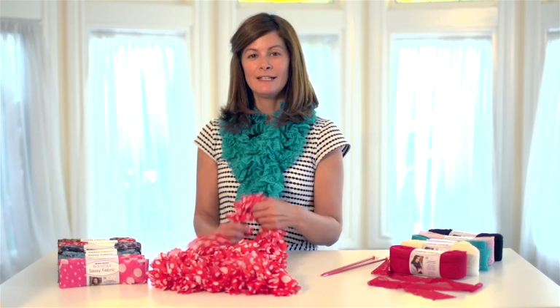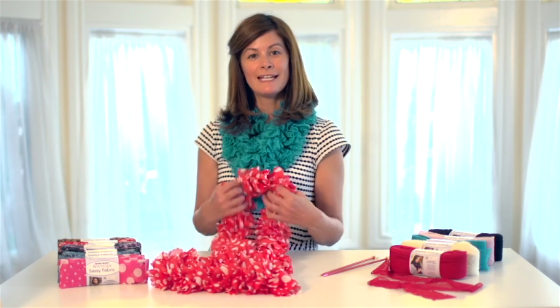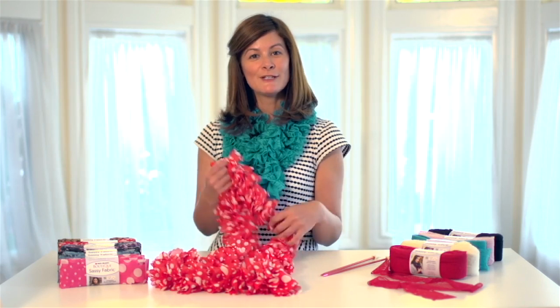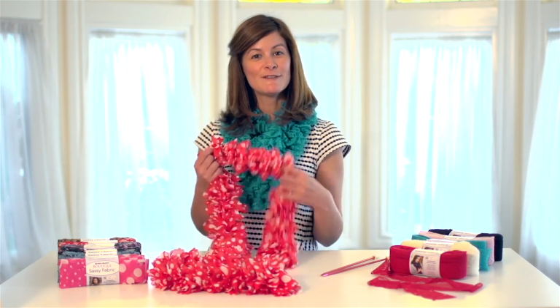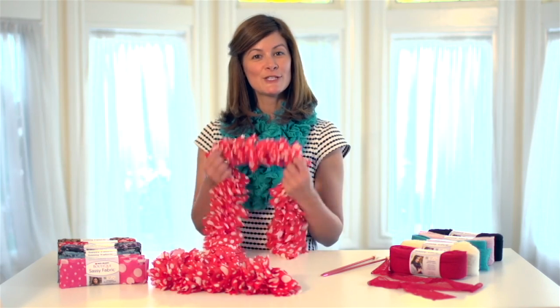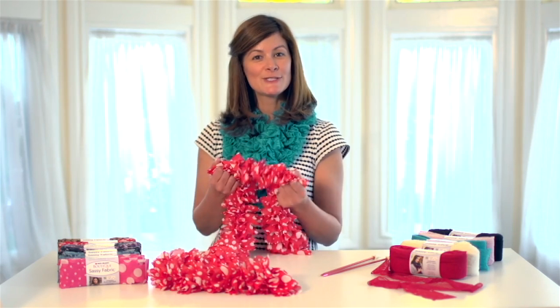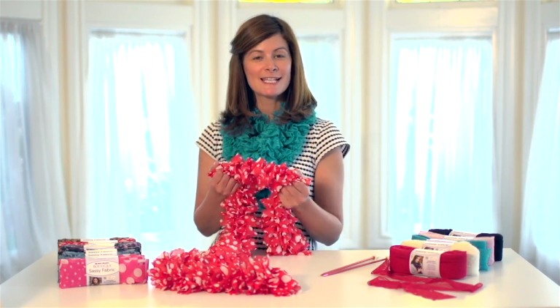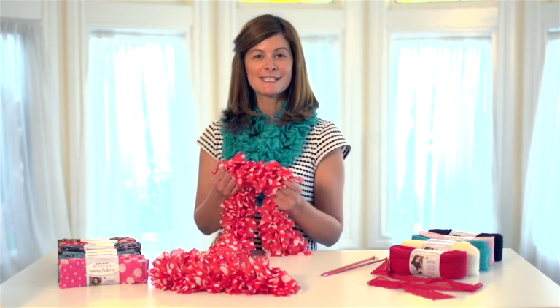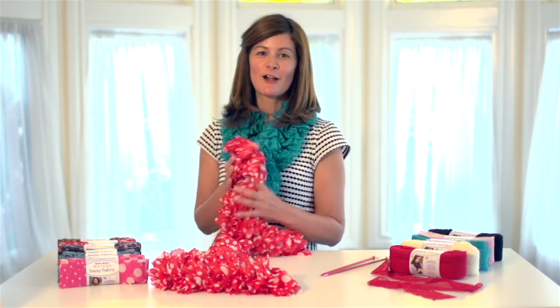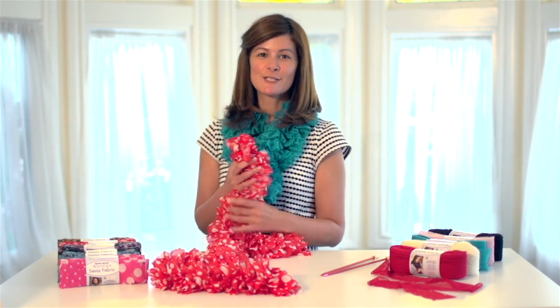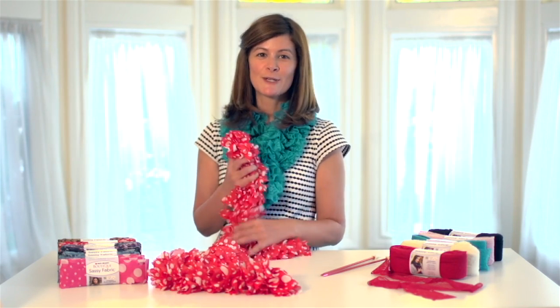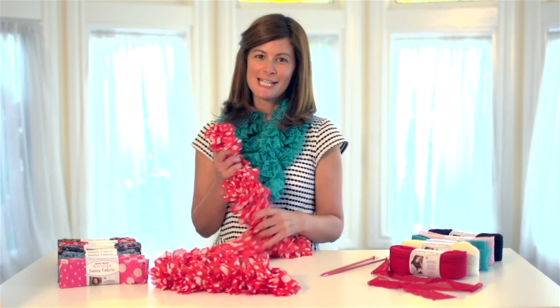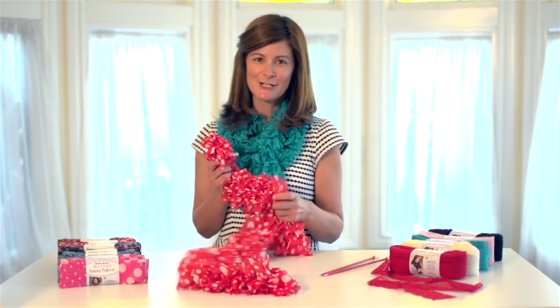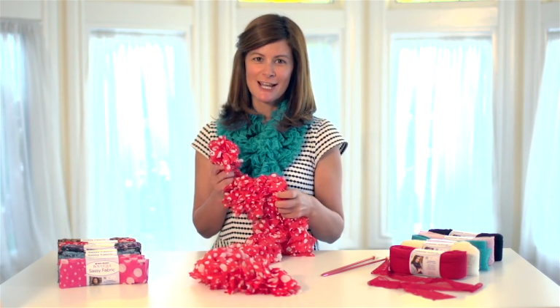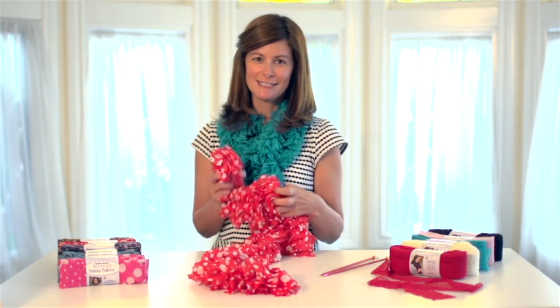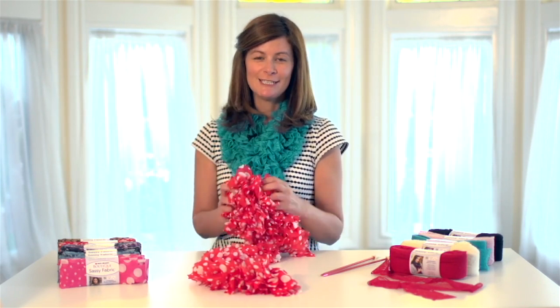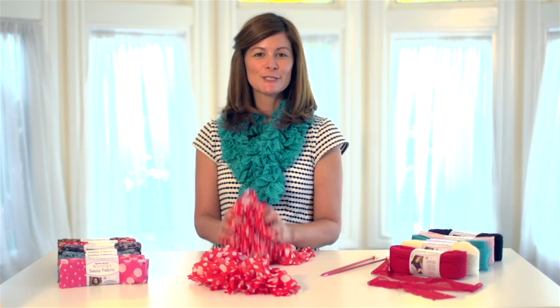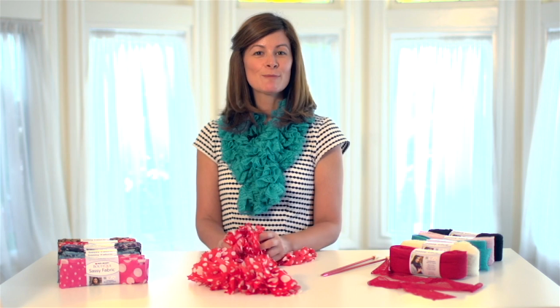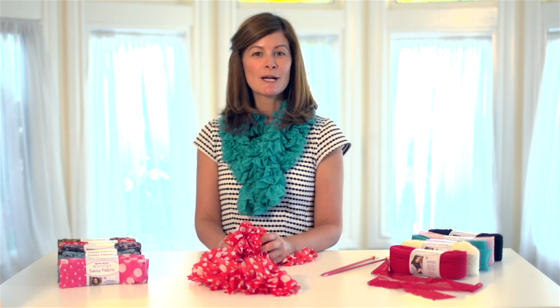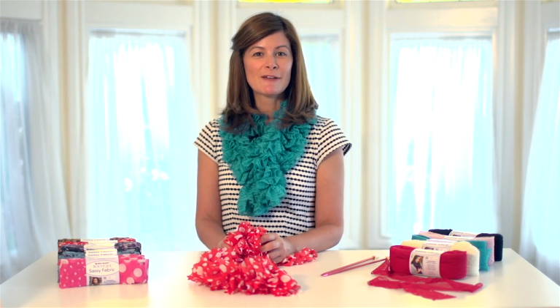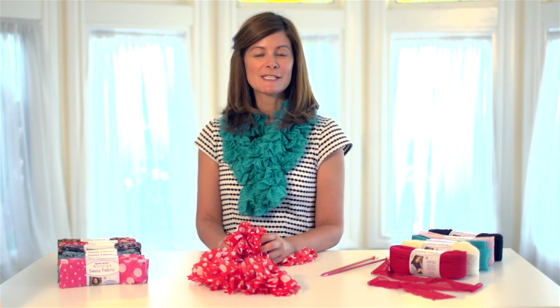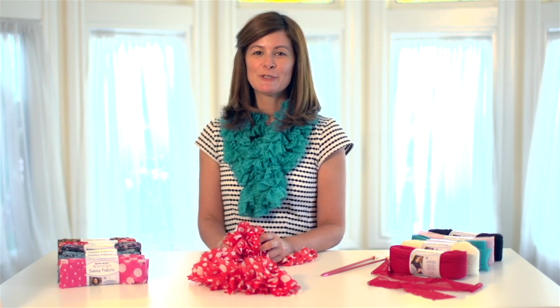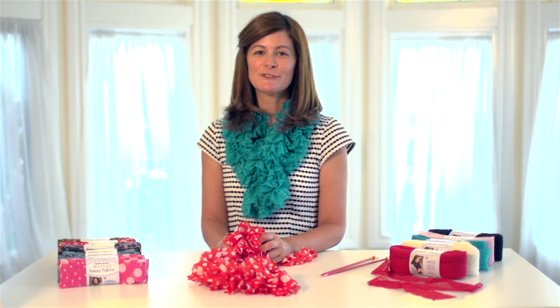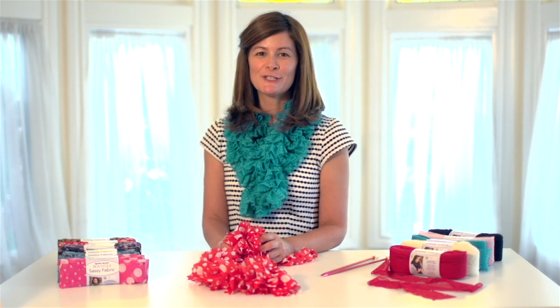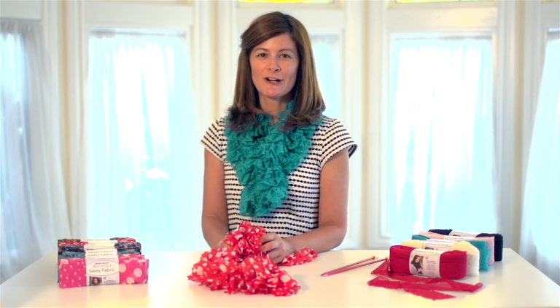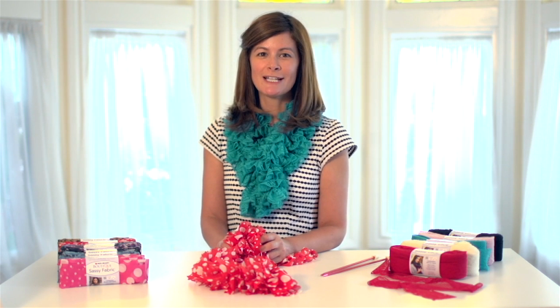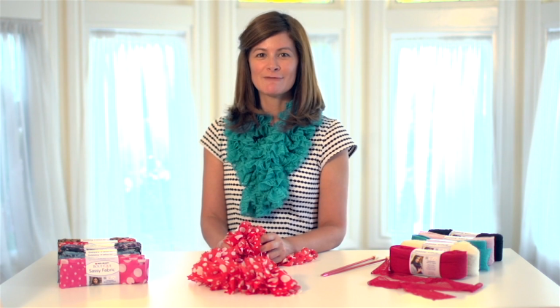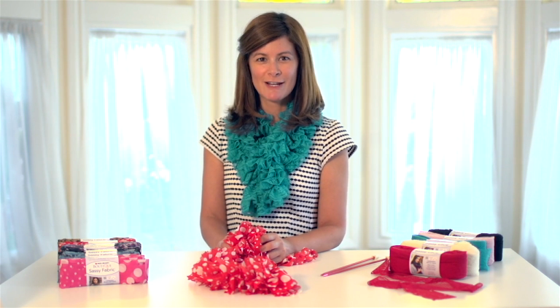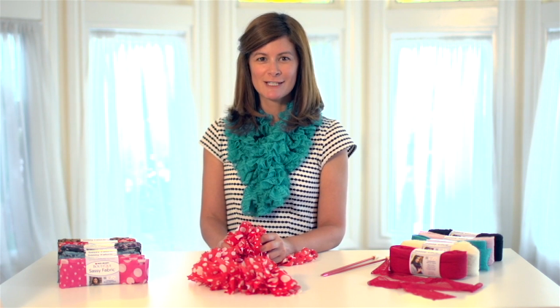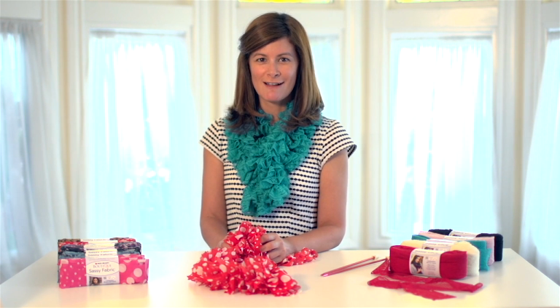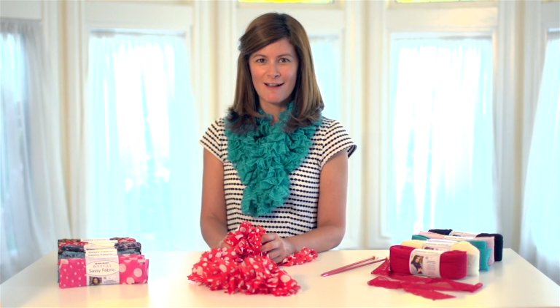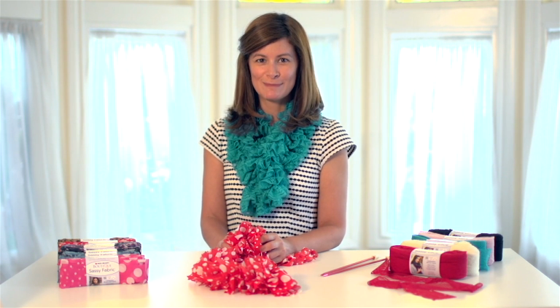Now you have two Sassy scarves to wear day or night. Learn more about this beautiful new yarn at redheart.com.